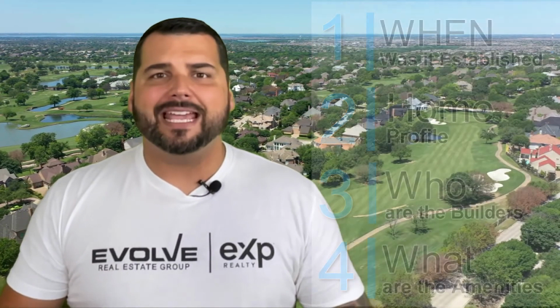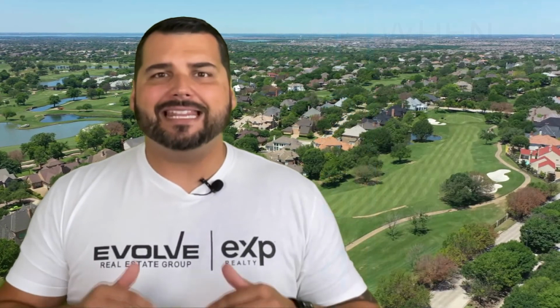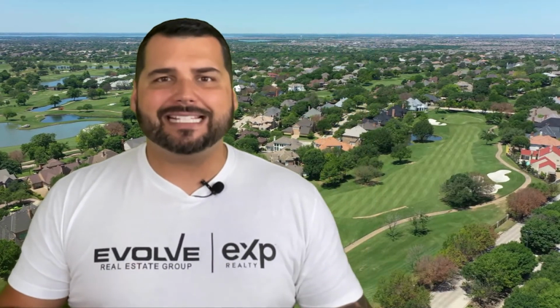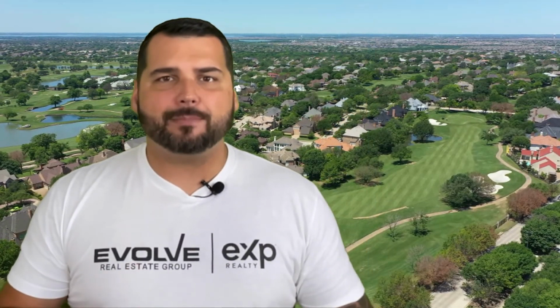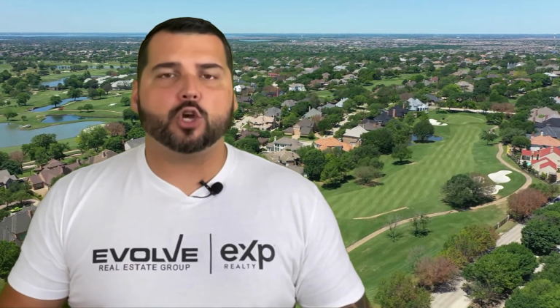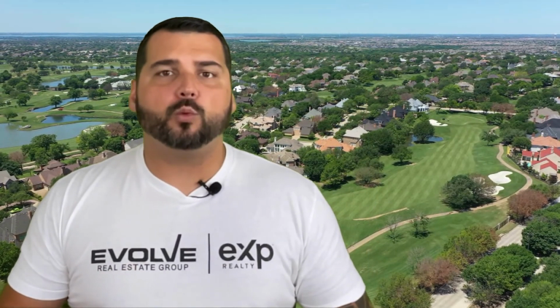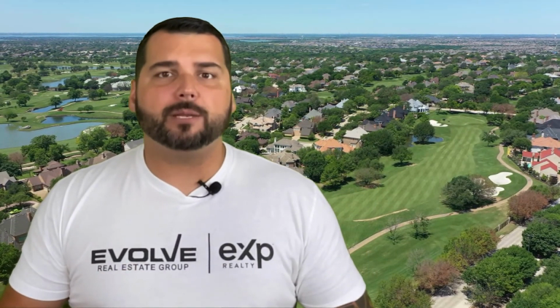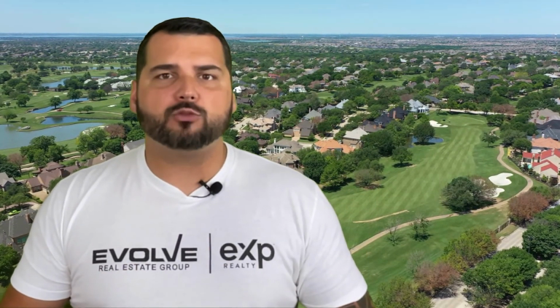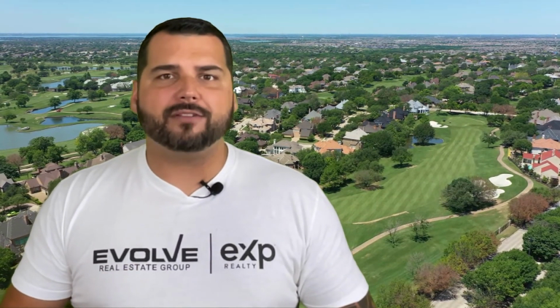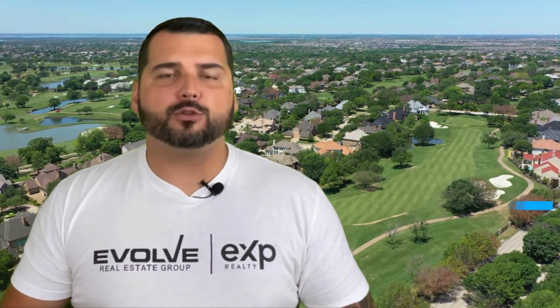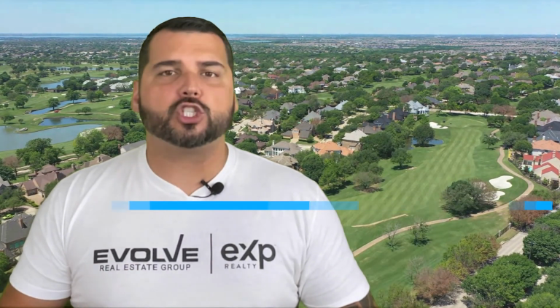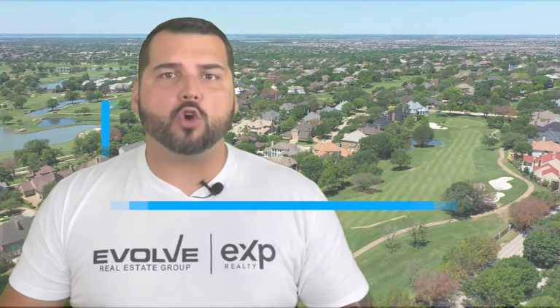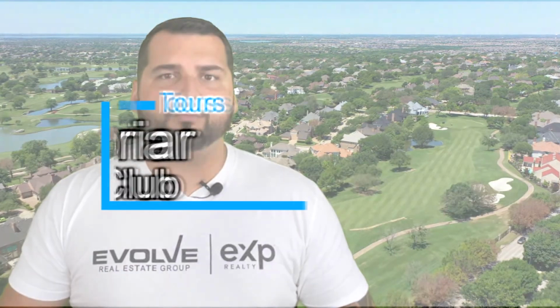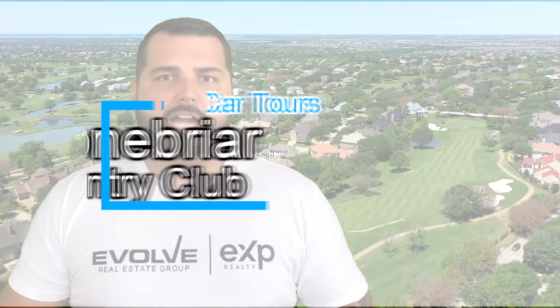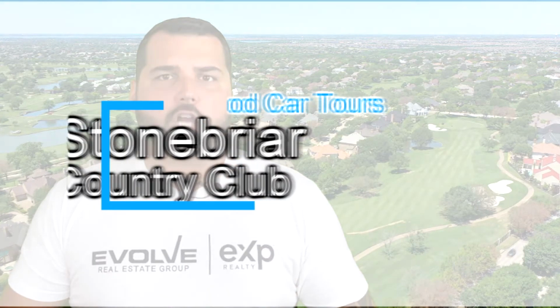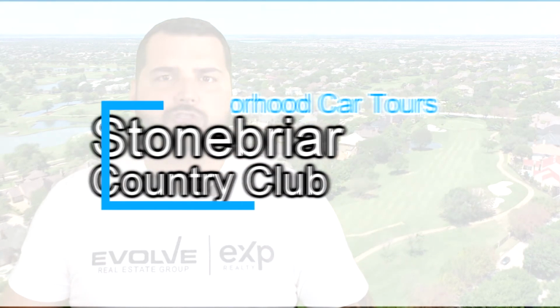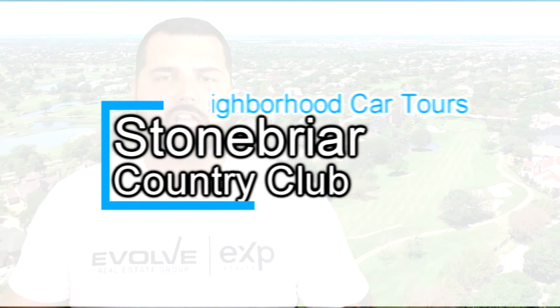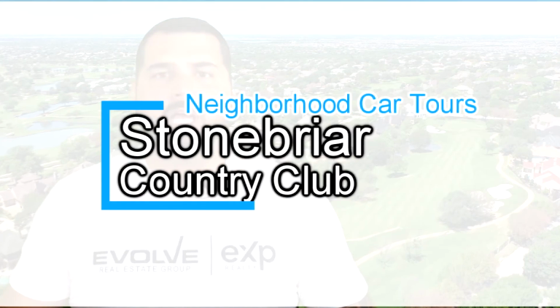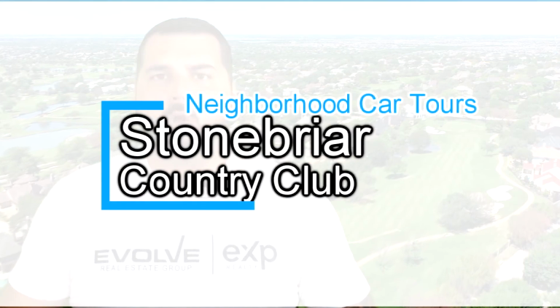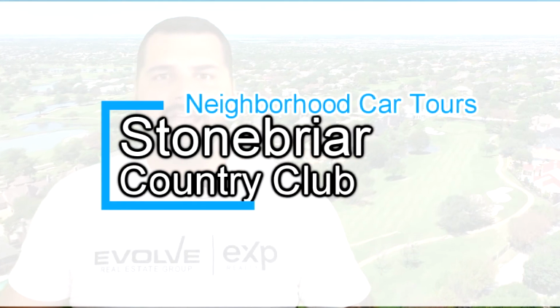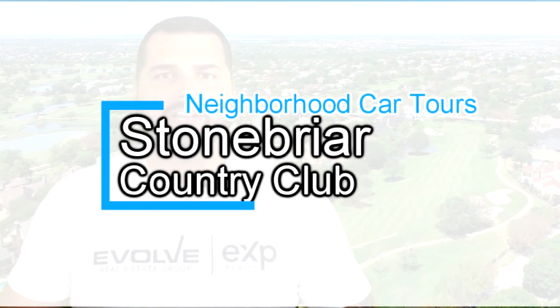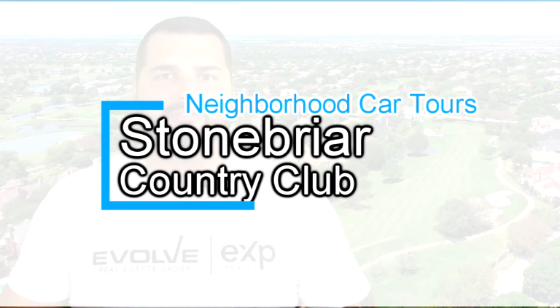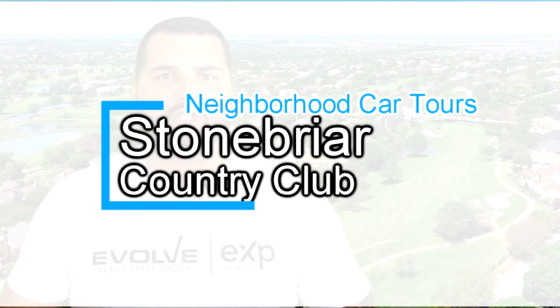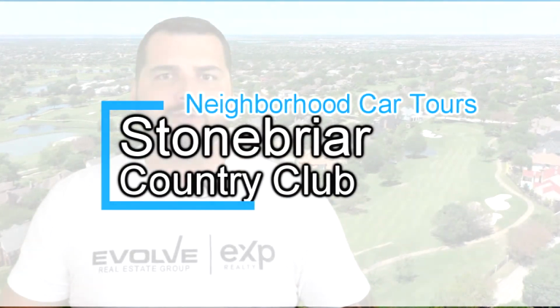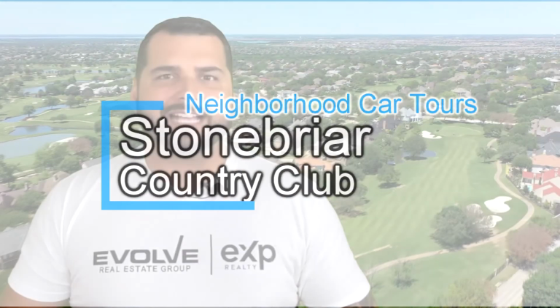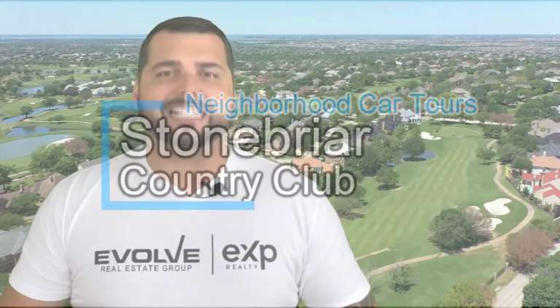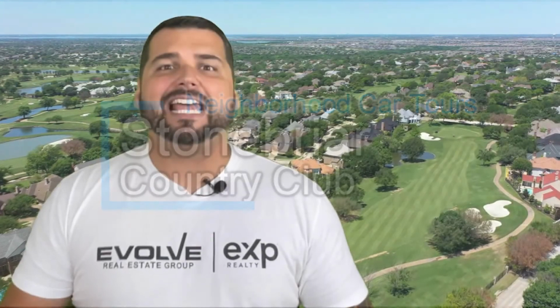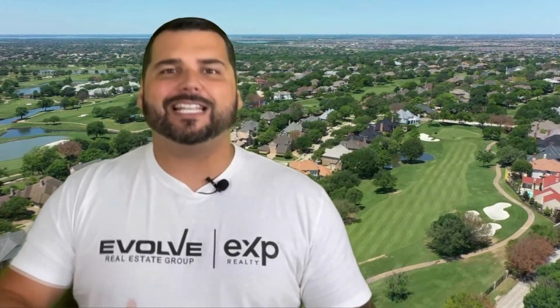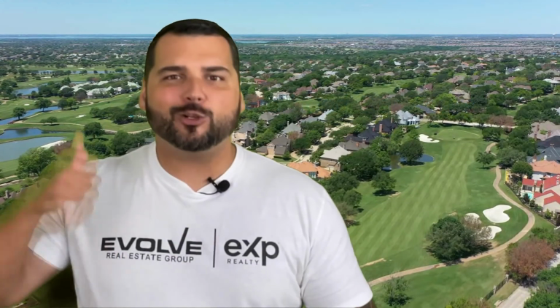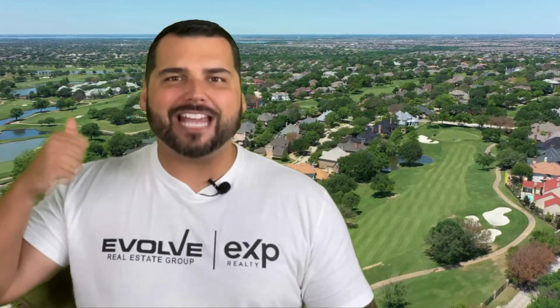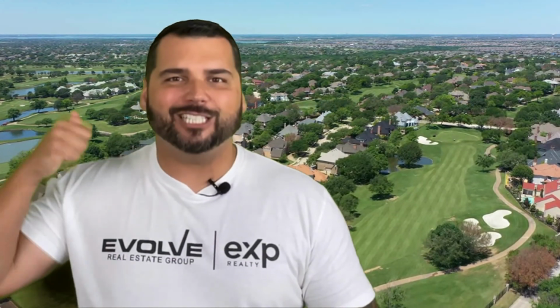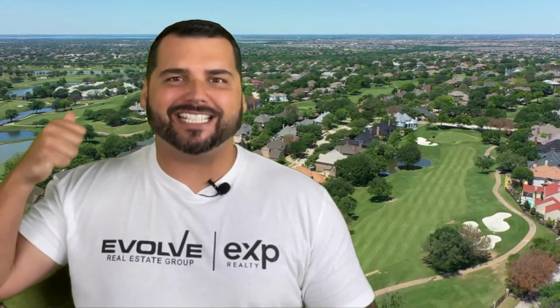In this episode, we're going to be driving through Stonebriar Country Club, located in Frisco, Texas. Let's go take a look.